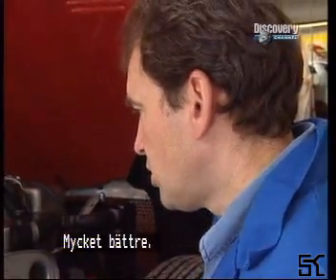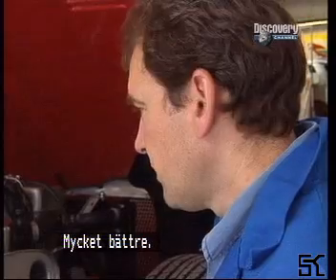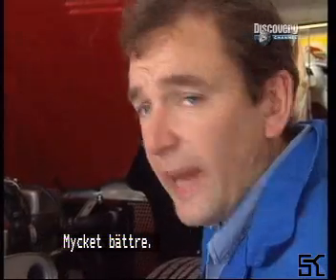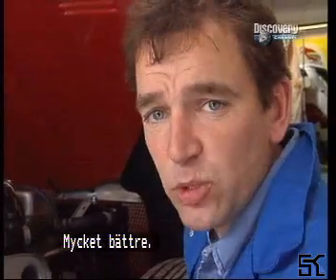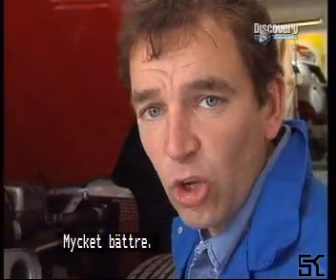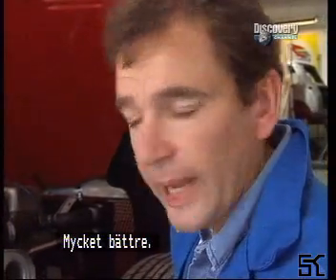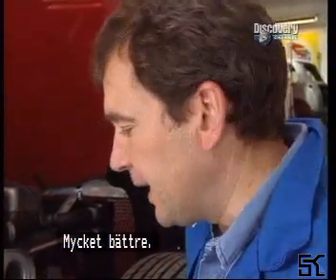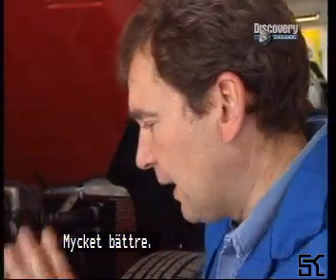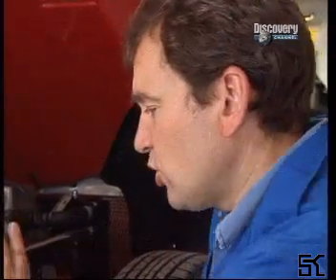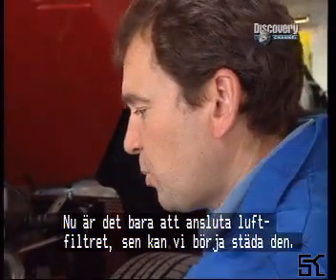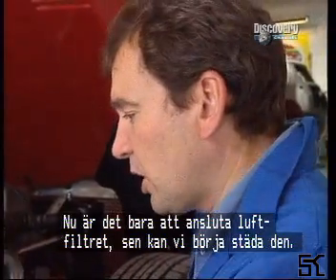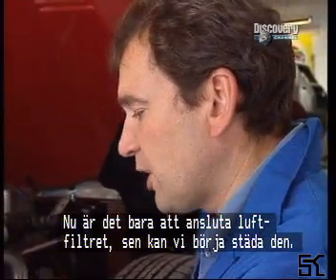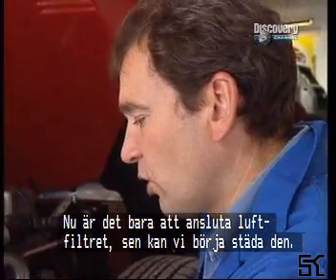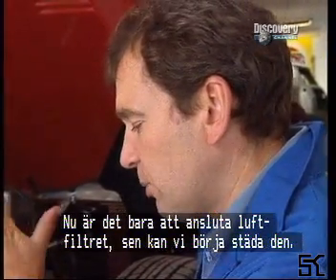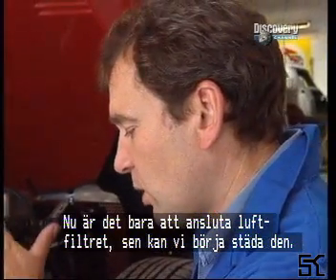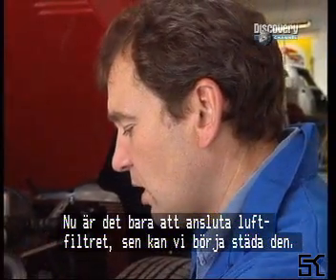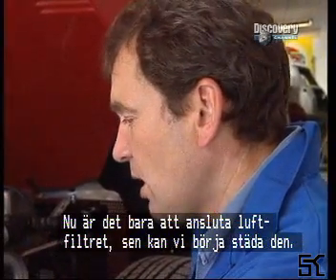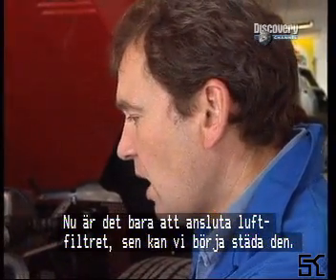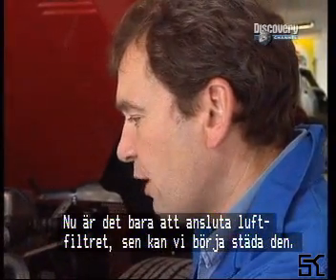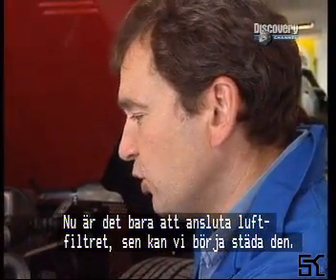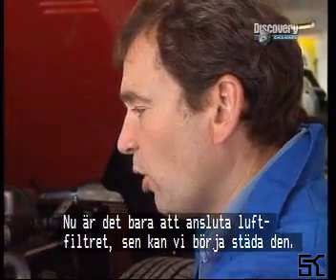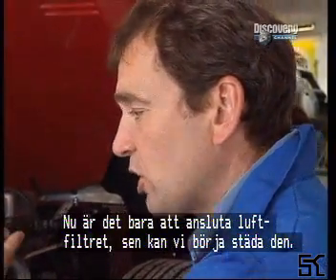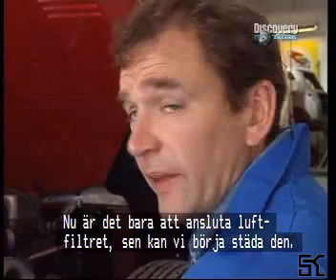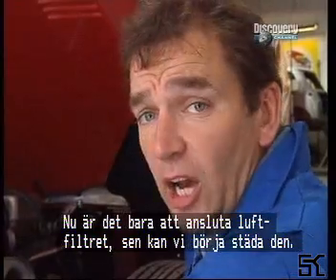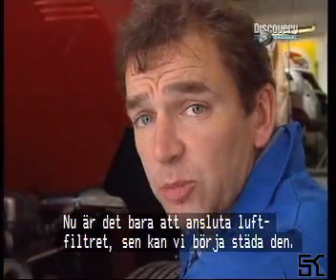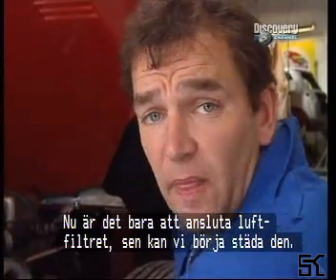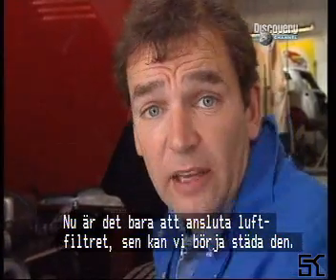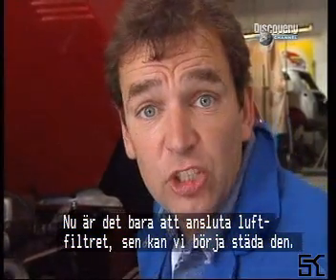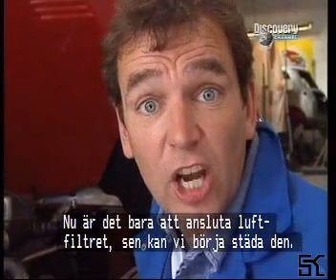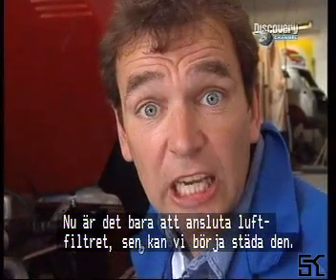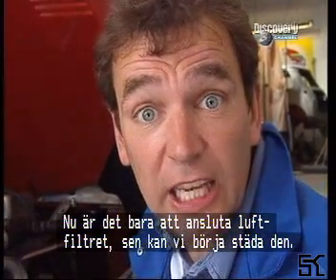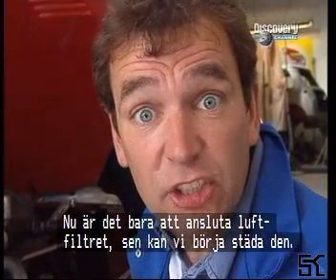Right, that's more like it. Now I can just put the connector on here between the air filter box and the carbs, and then we can start cleaning it.